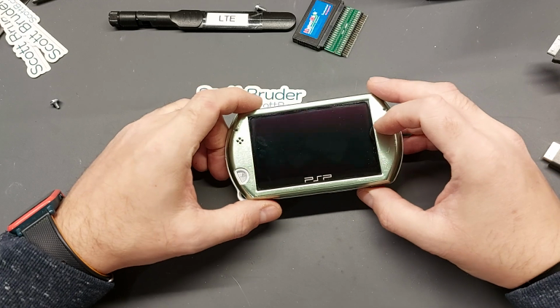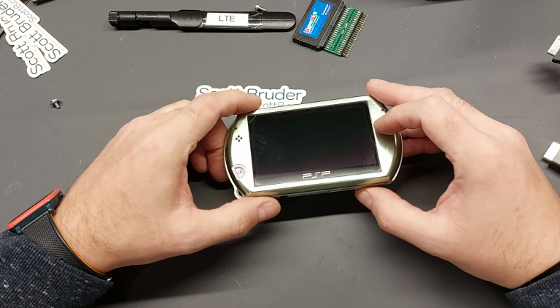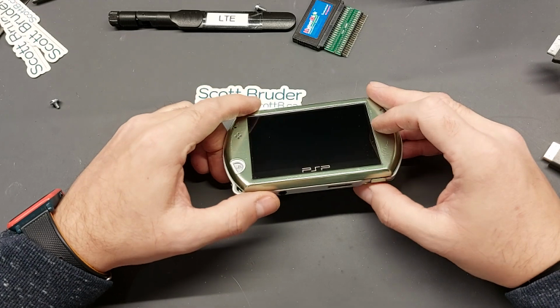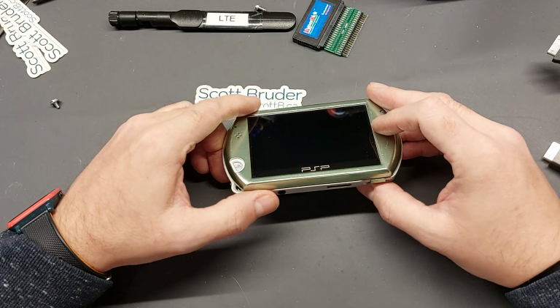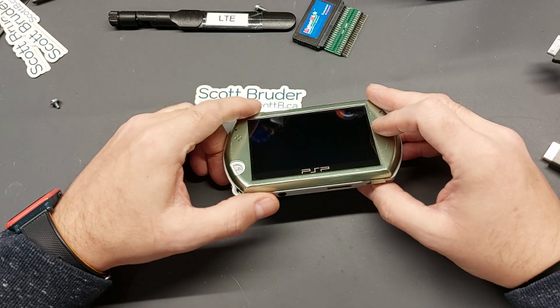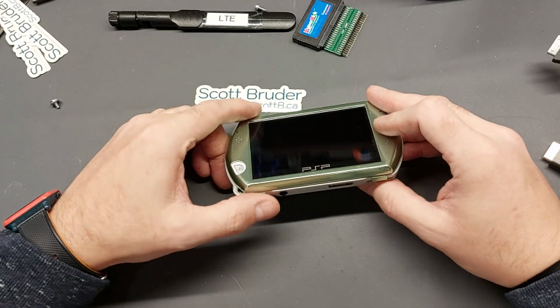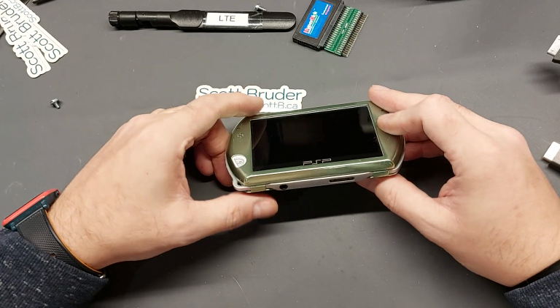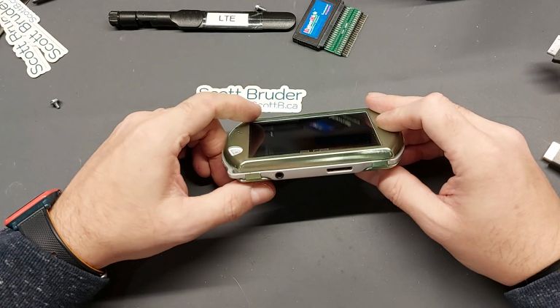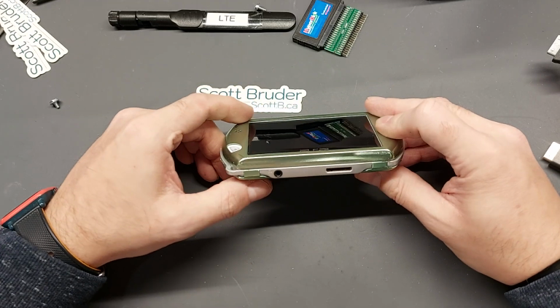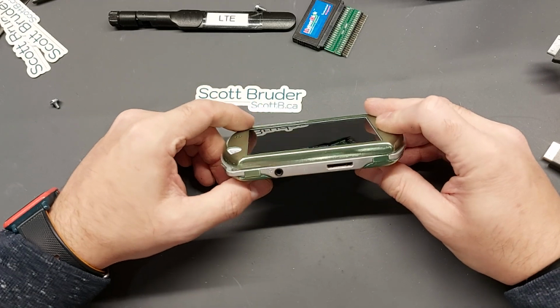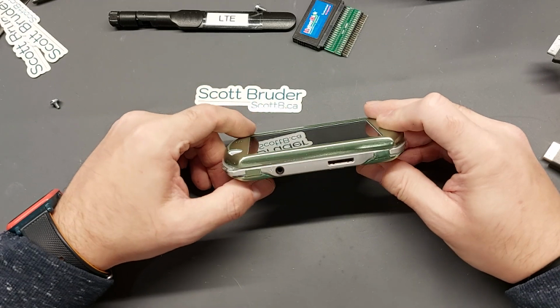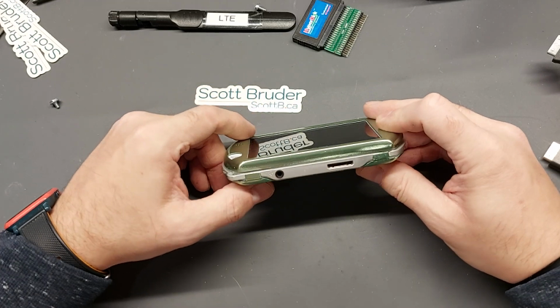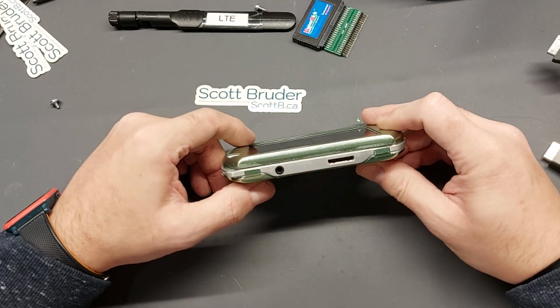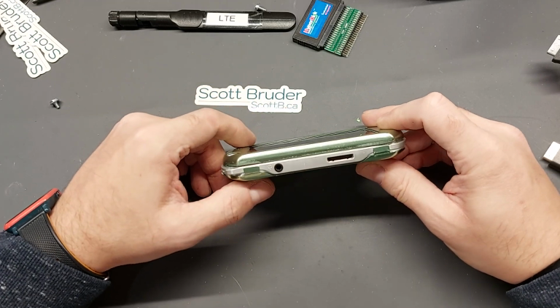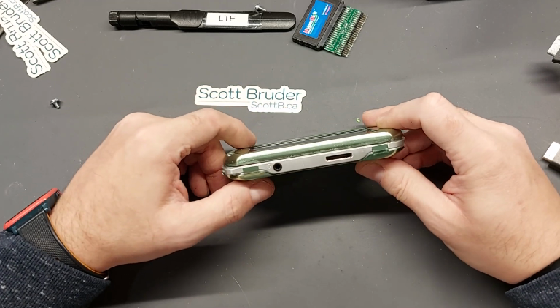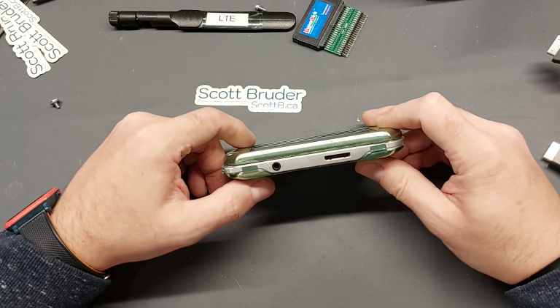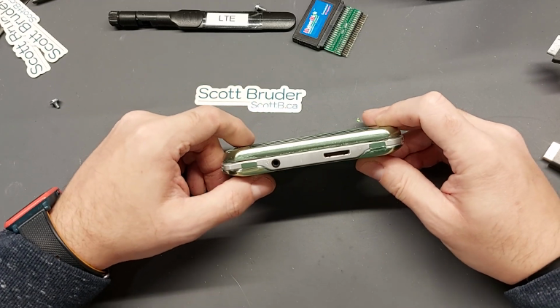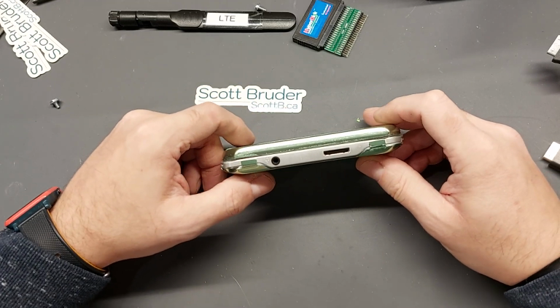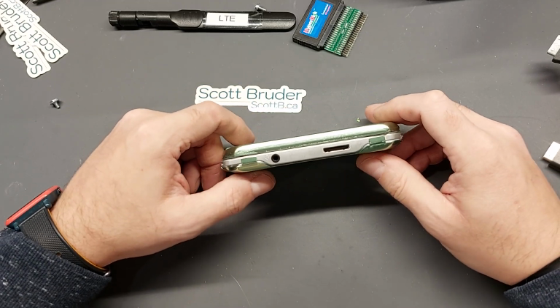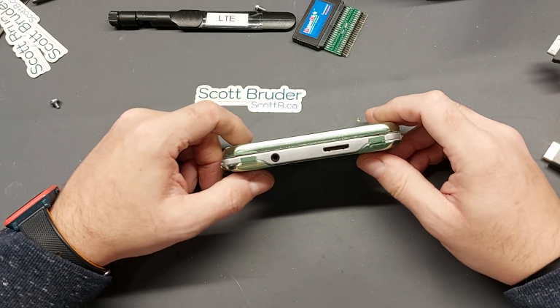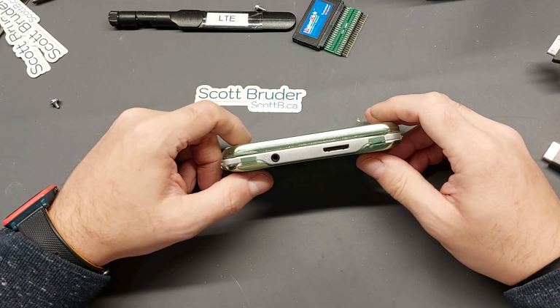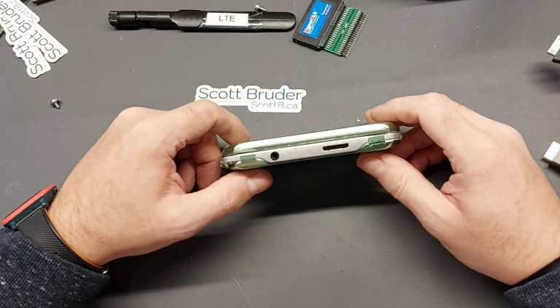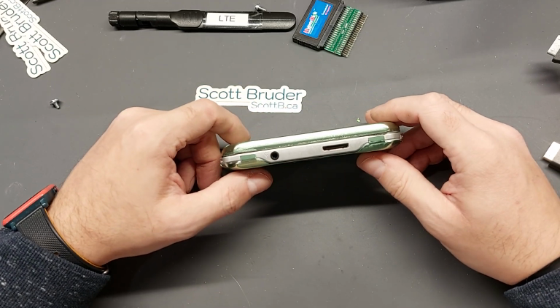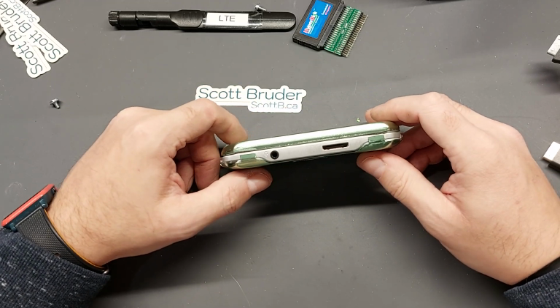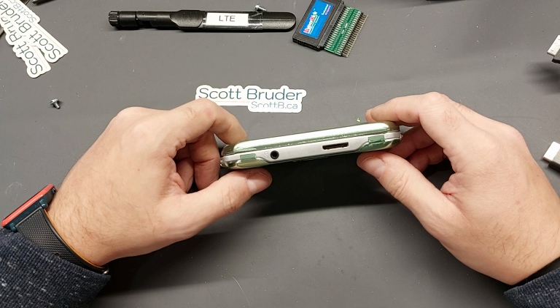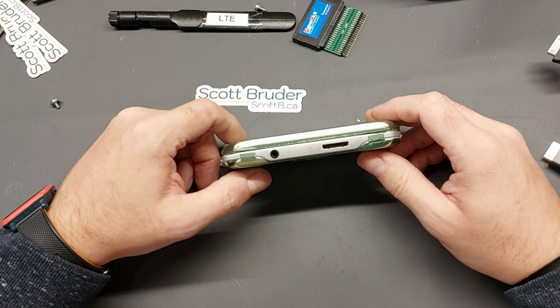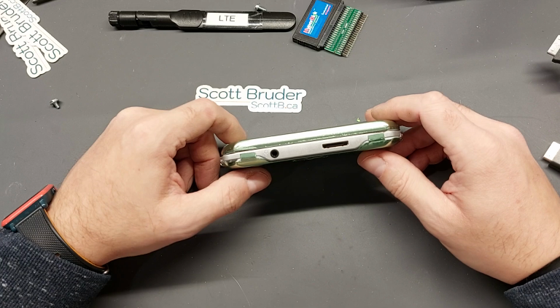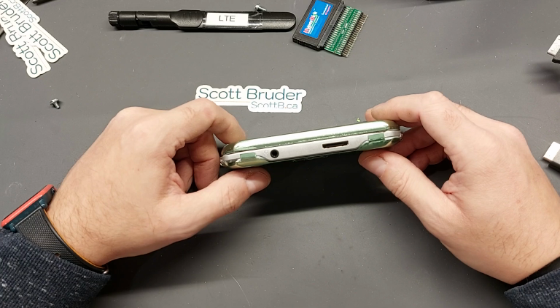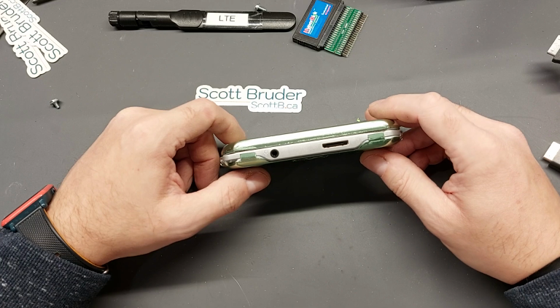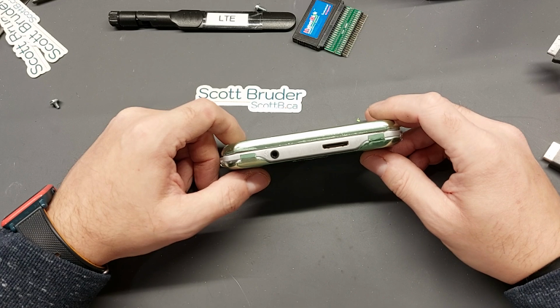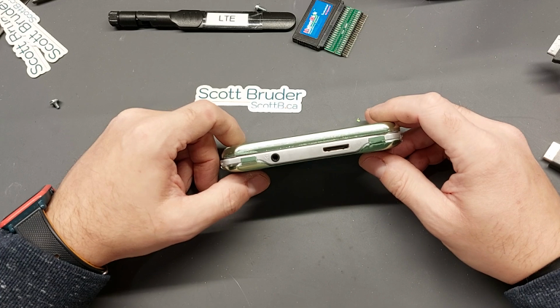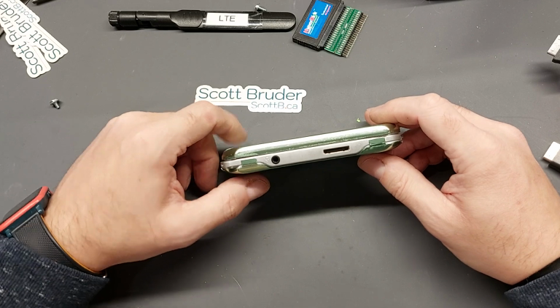What I wanted to do was build my own, and I see online there are a couple of other people that are kind of on the same idea.